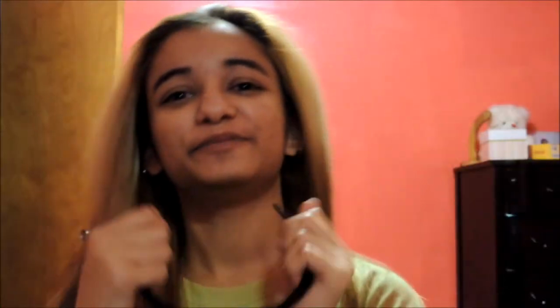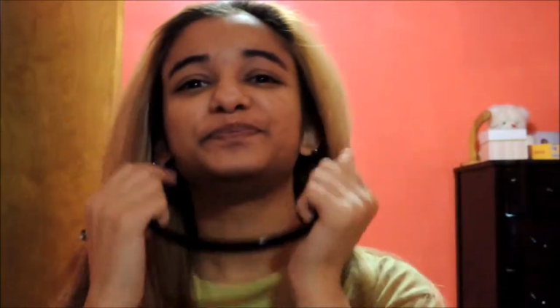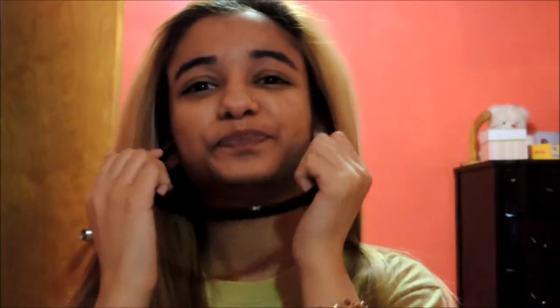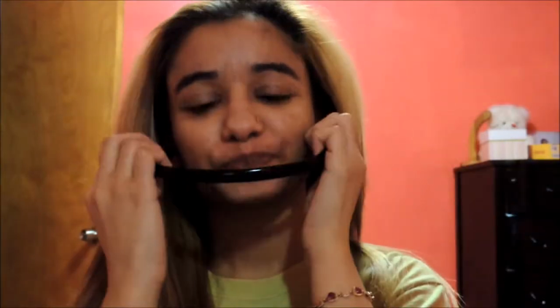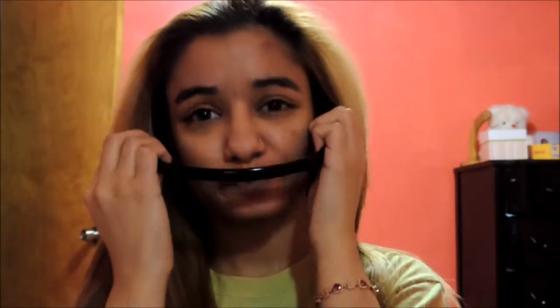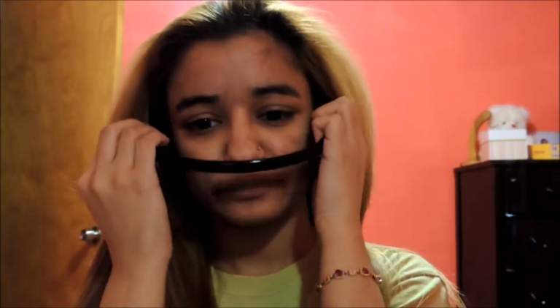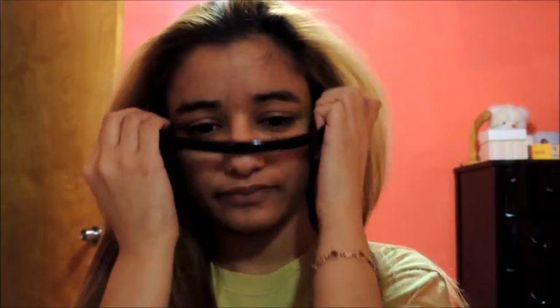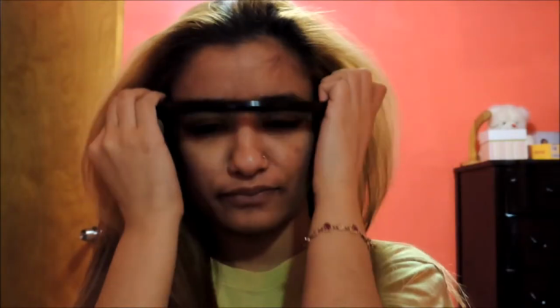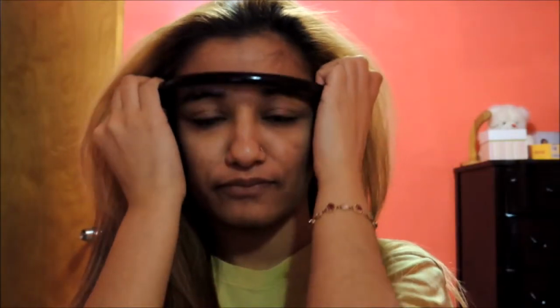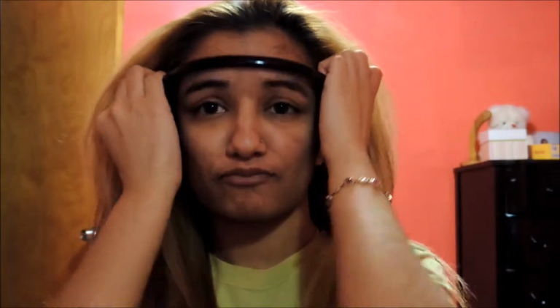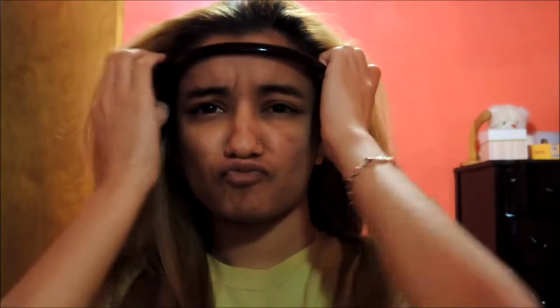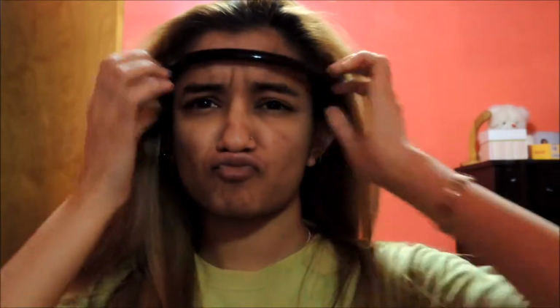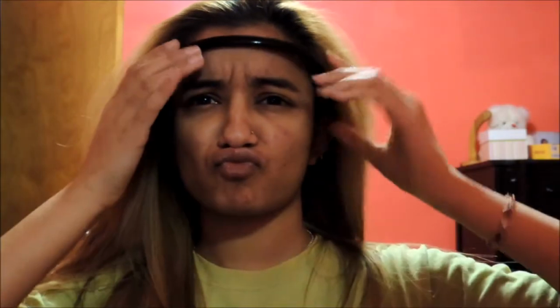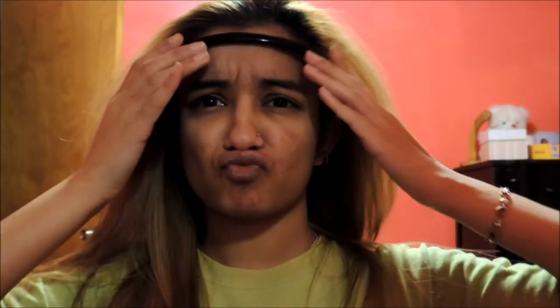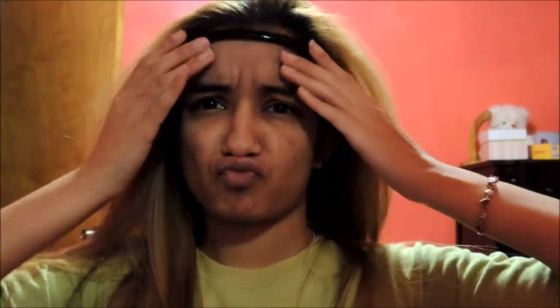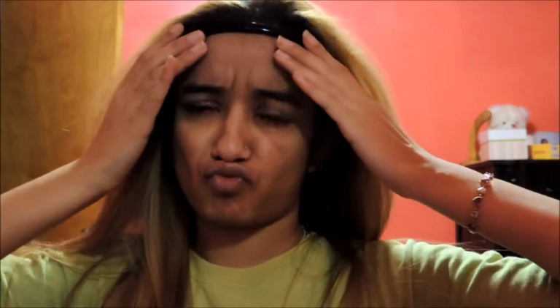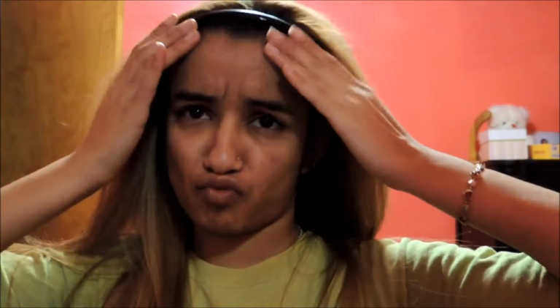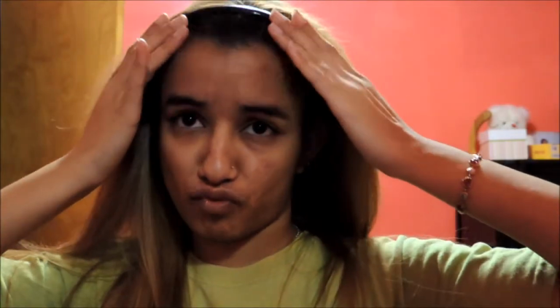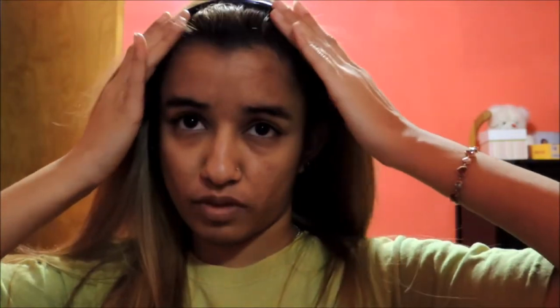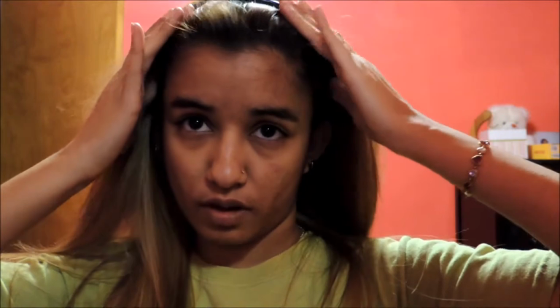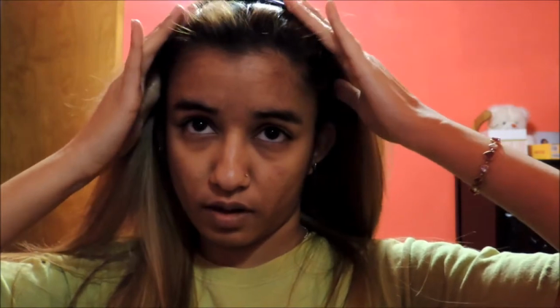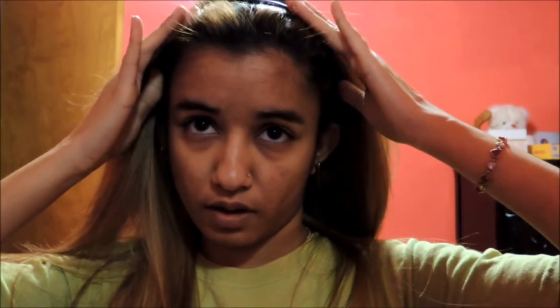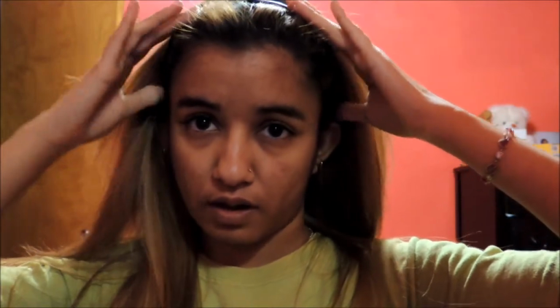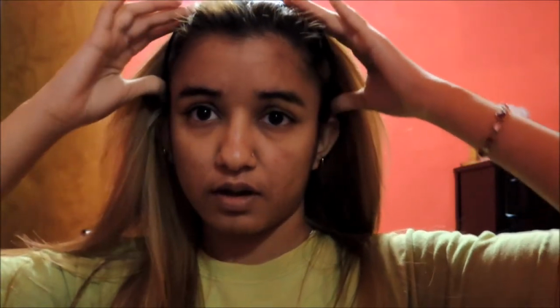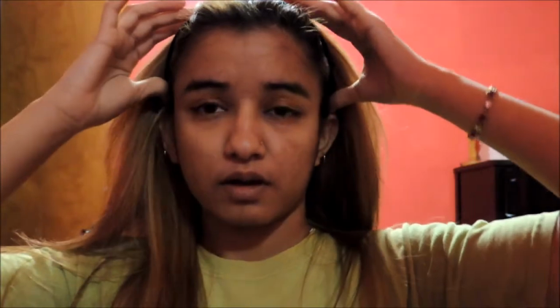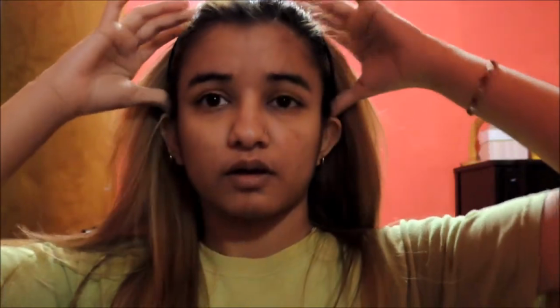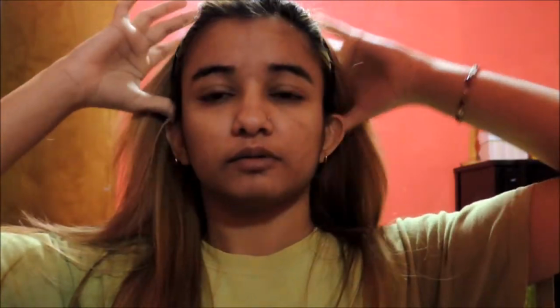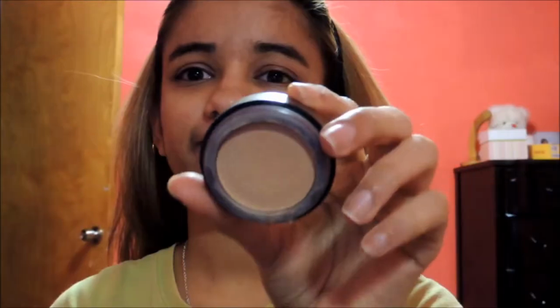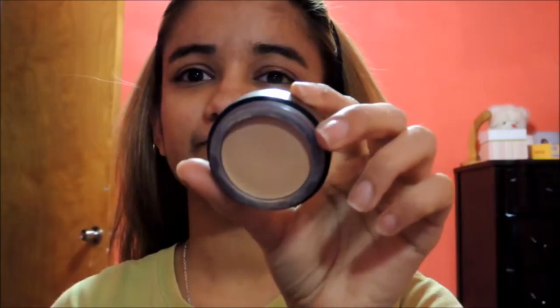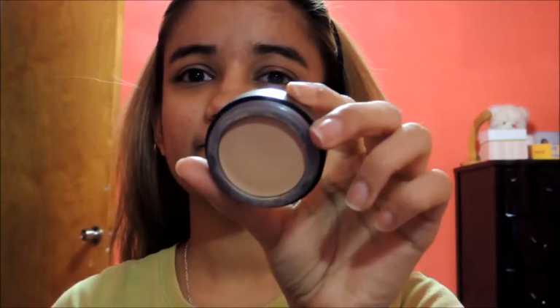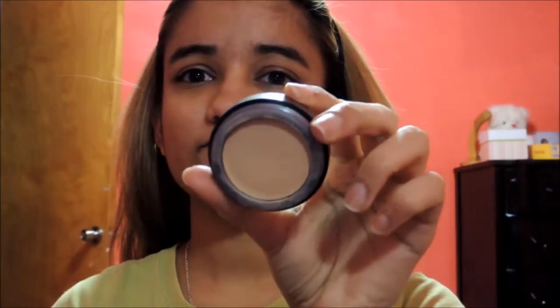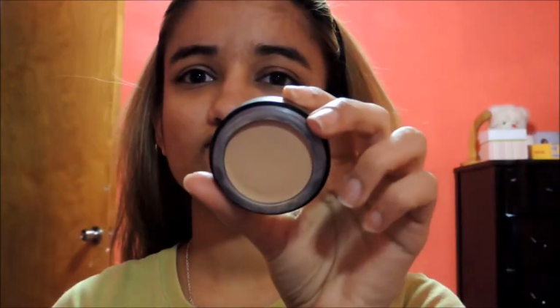Hello guys, welcome to my channel. I am going to do a smokey eye look for Christmas Eve.